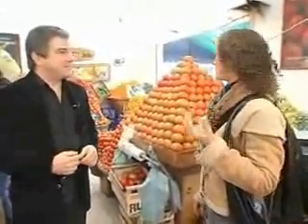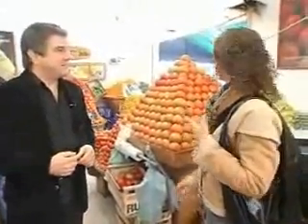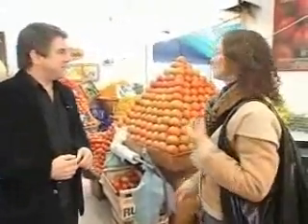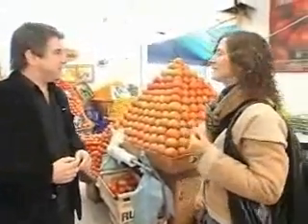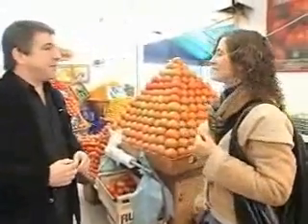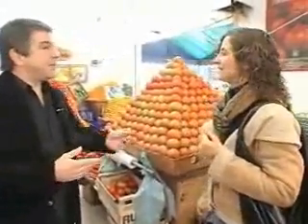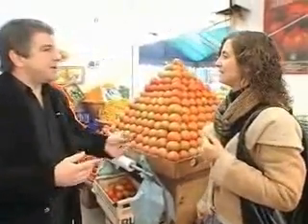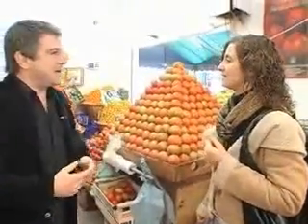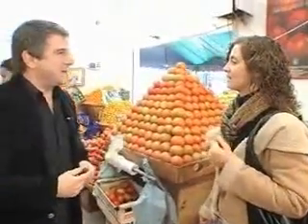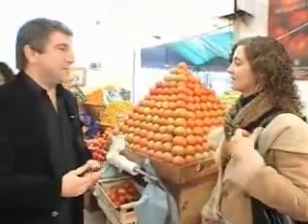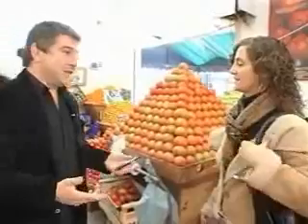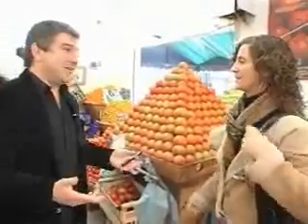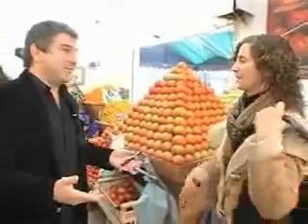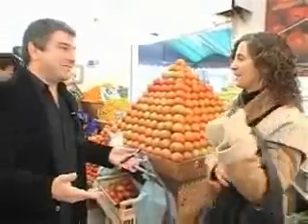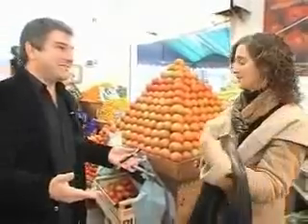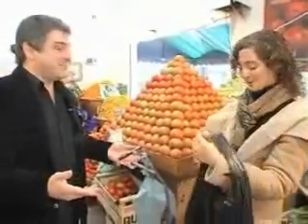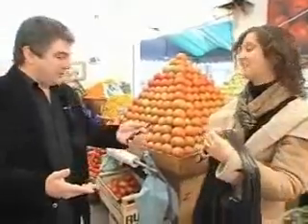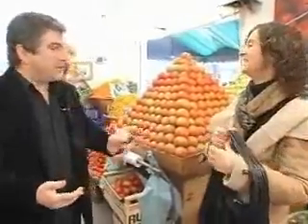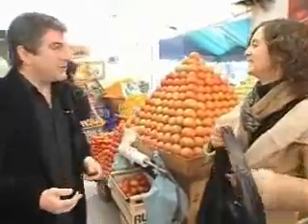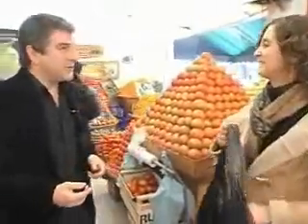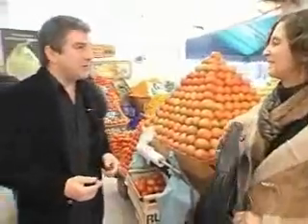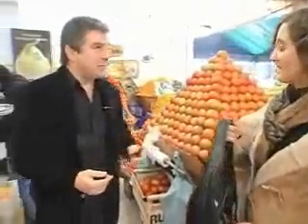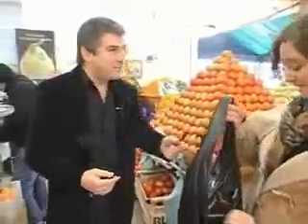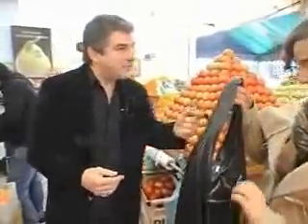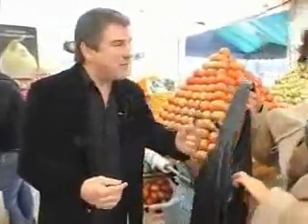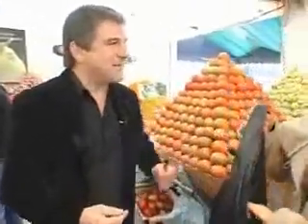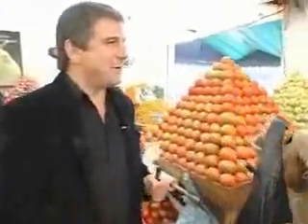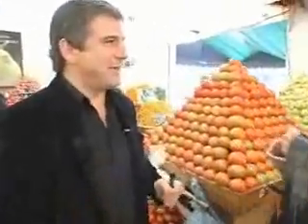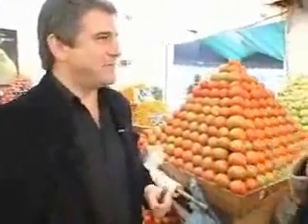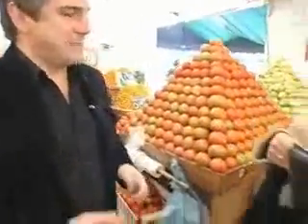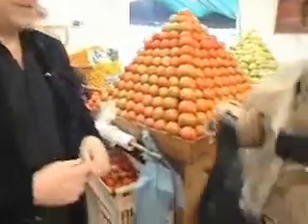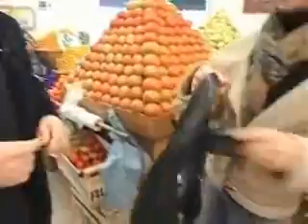Lettuce and tomatoes. And how are you planning to pay? With money, of course. Would you like to see something incredible with your money?